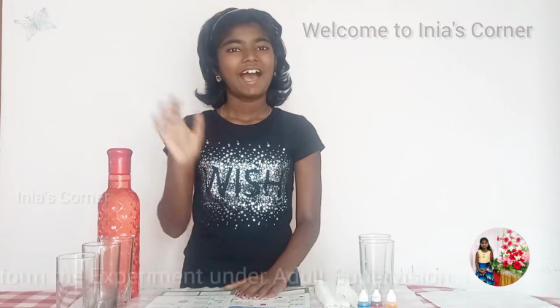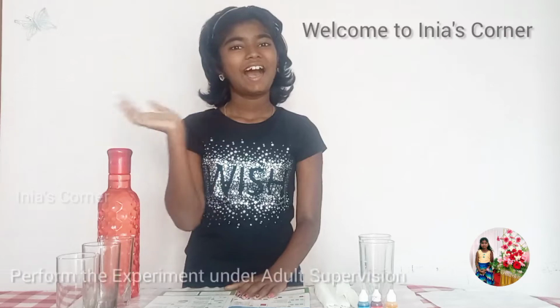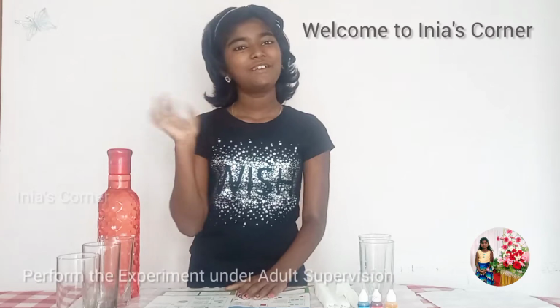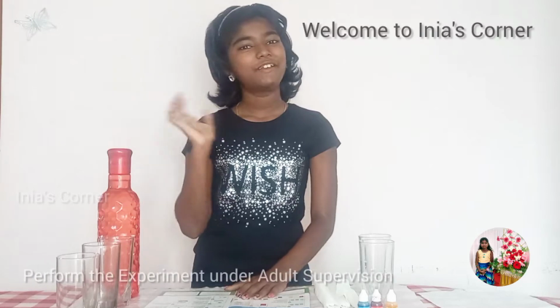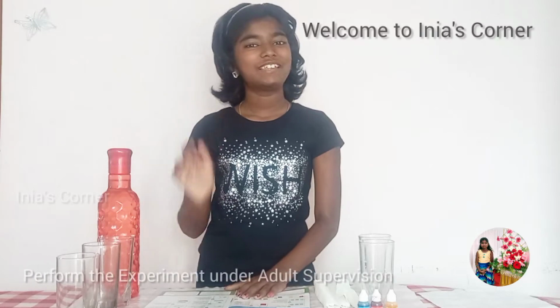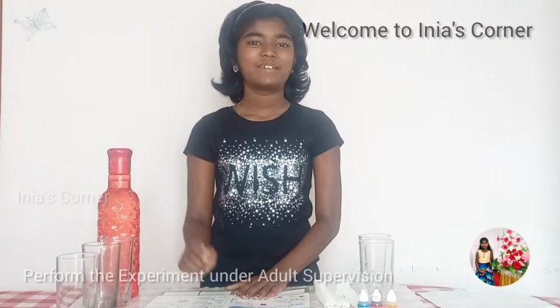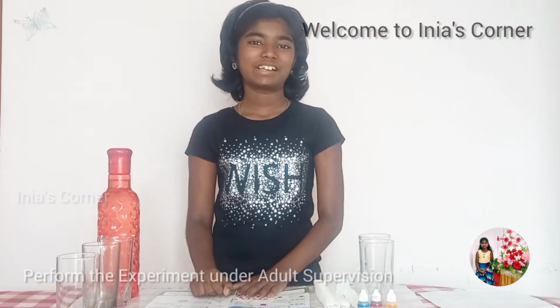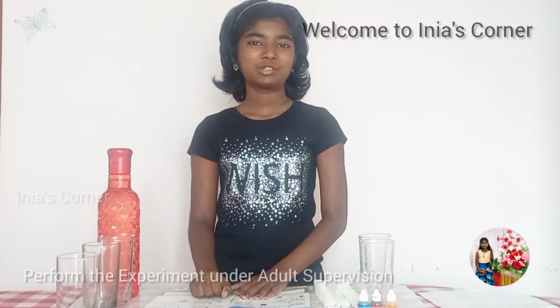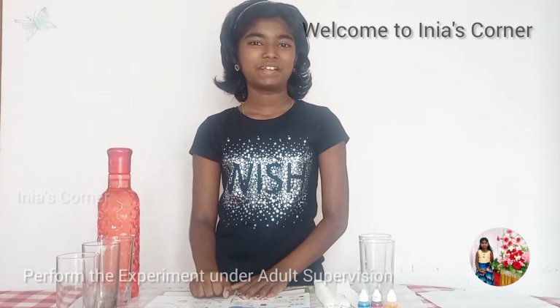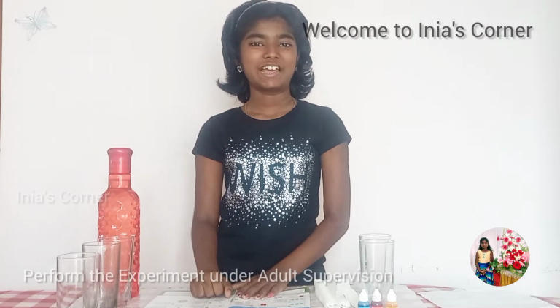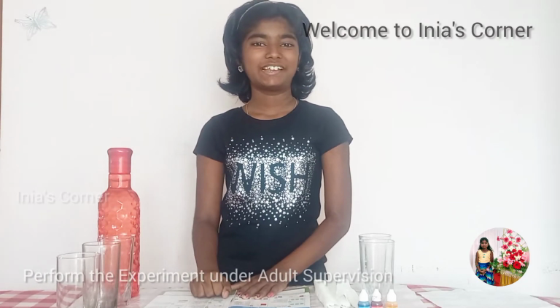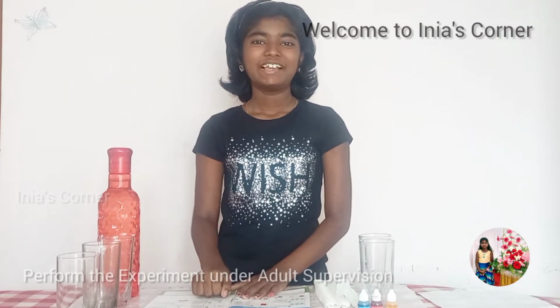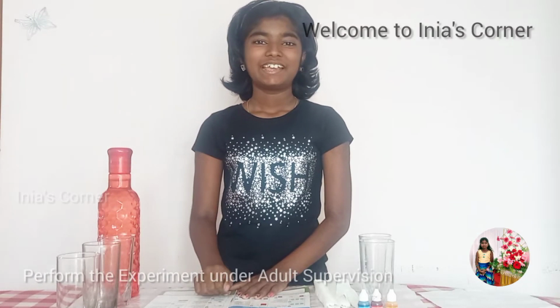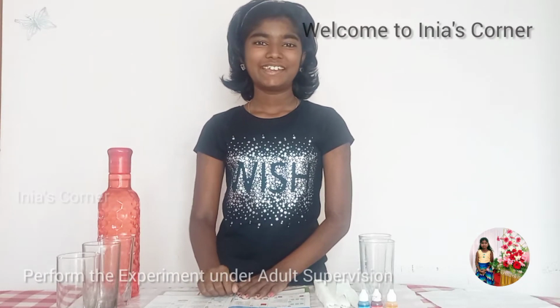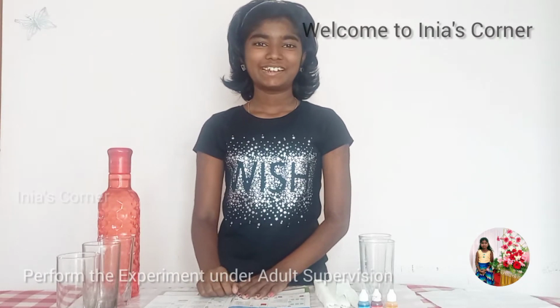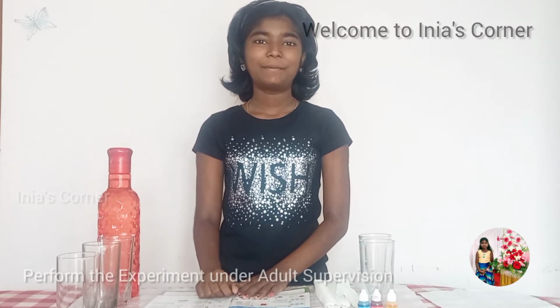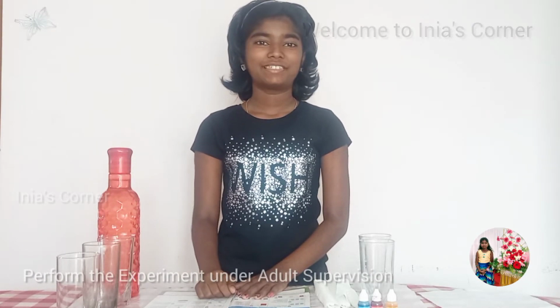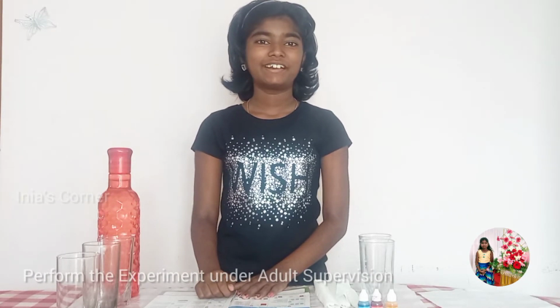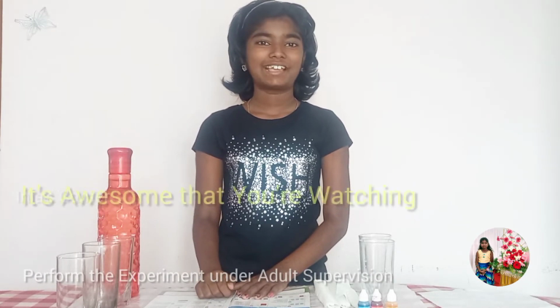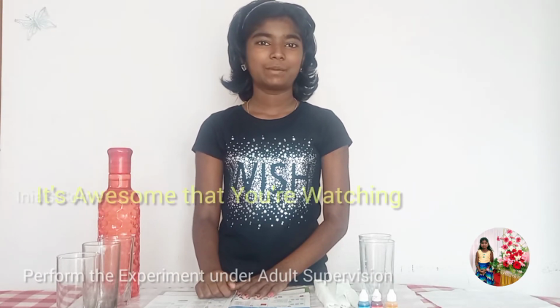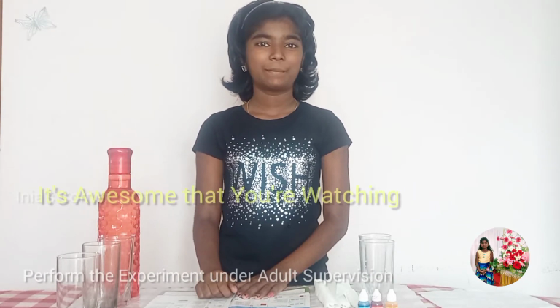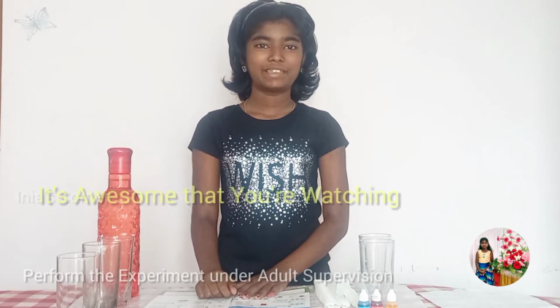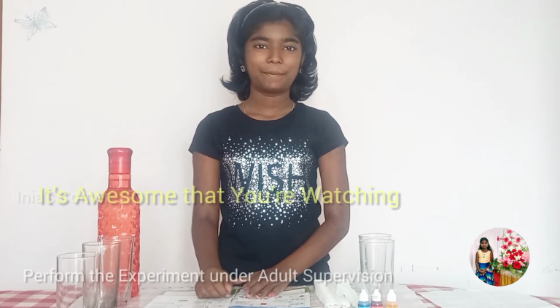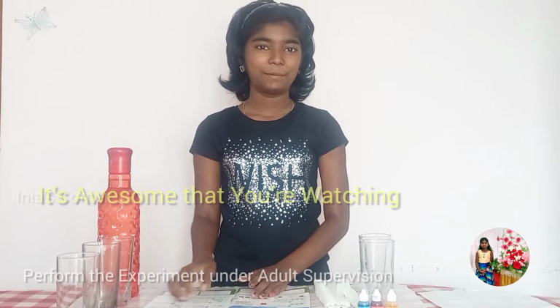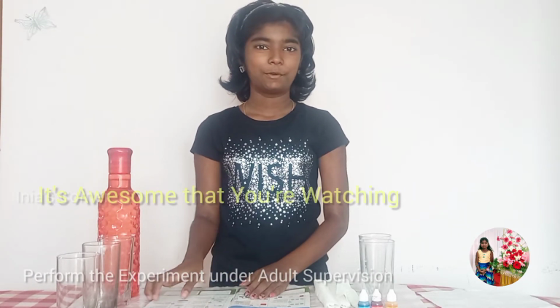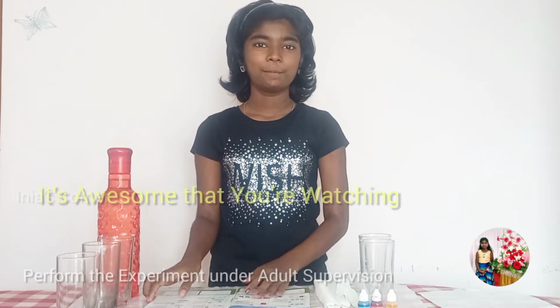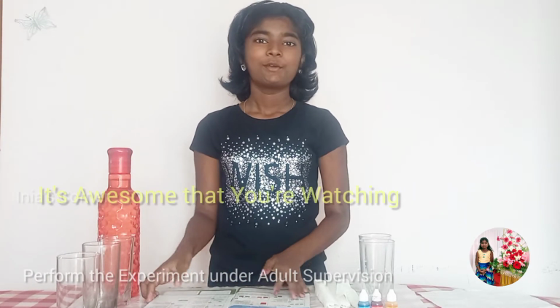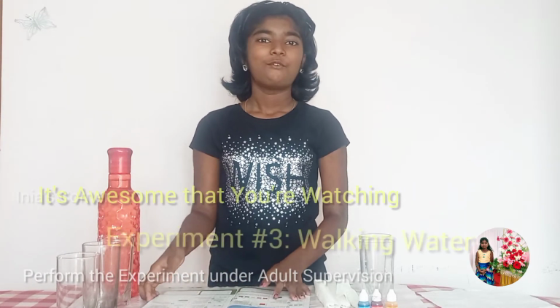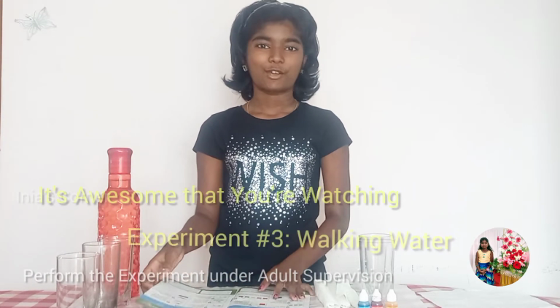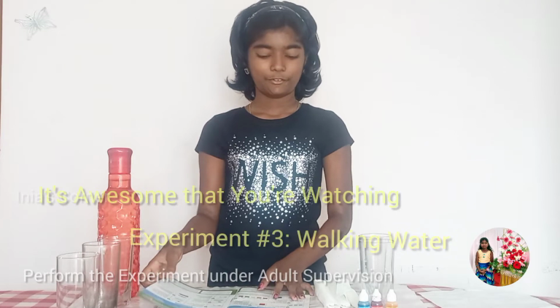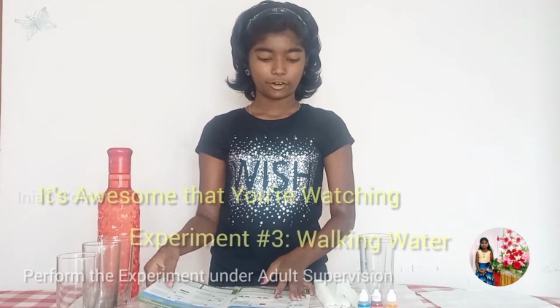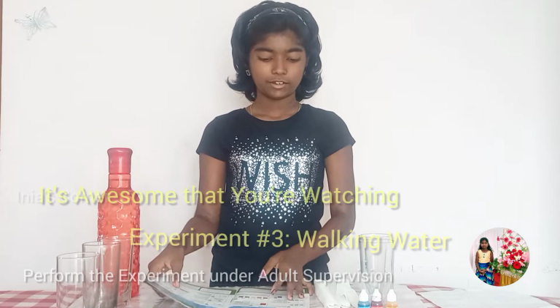Hi friends, welcome to my channel. Now we are going to do the third experiment: Walking Water.